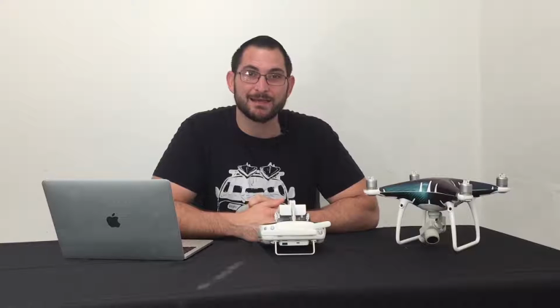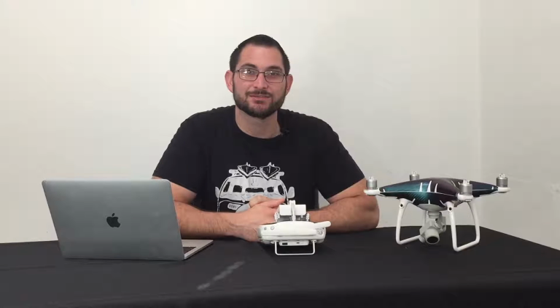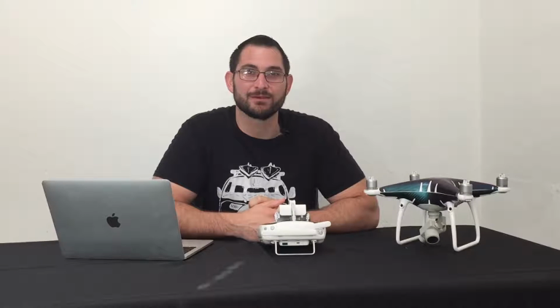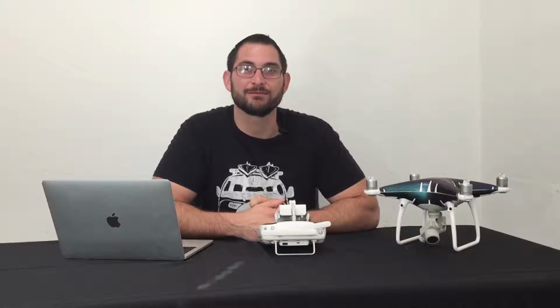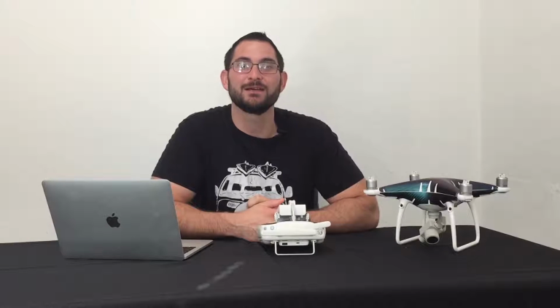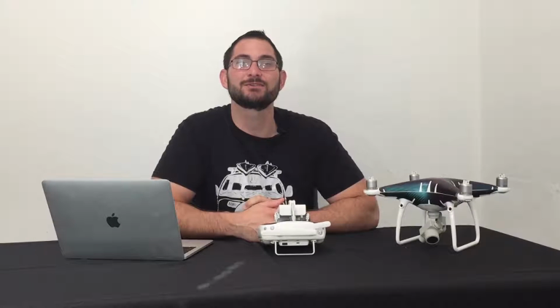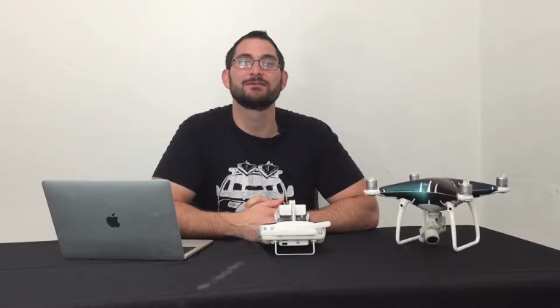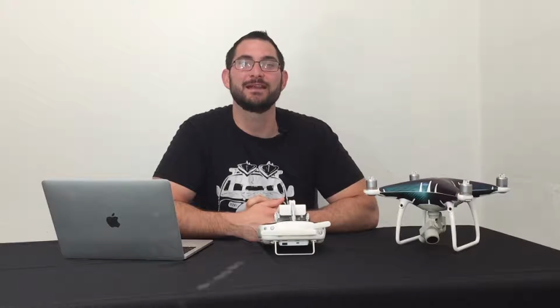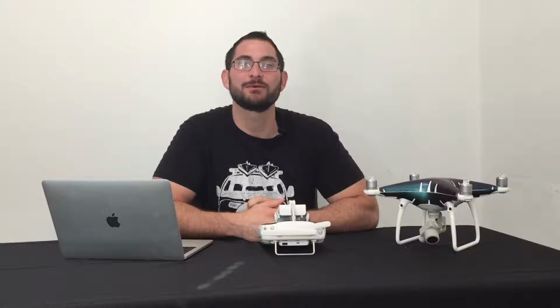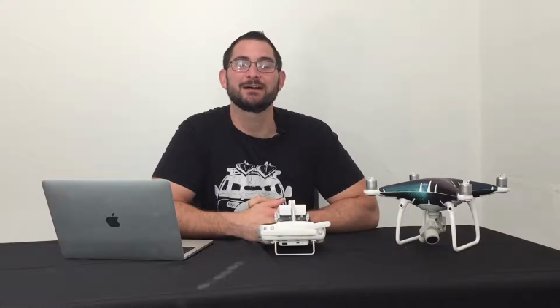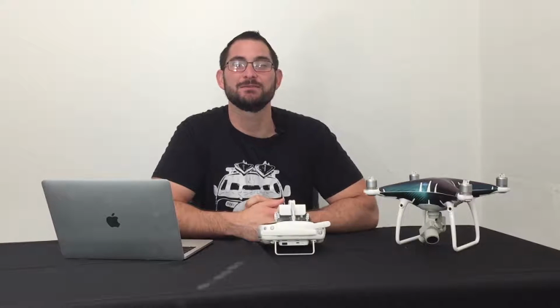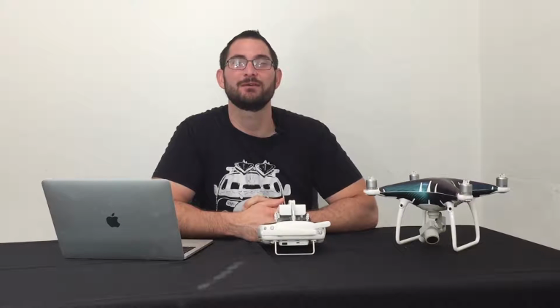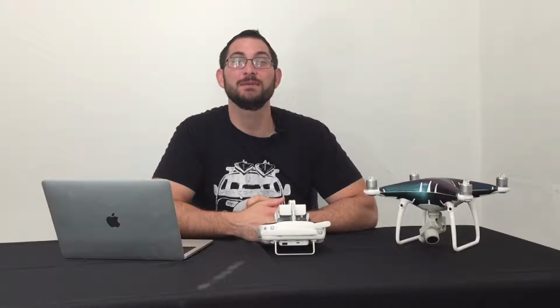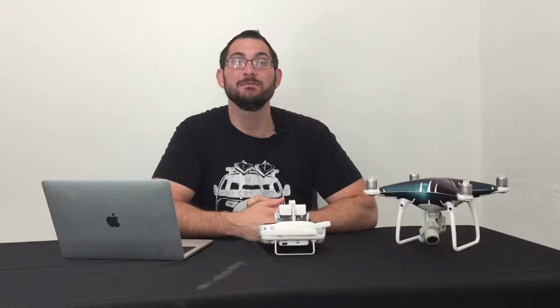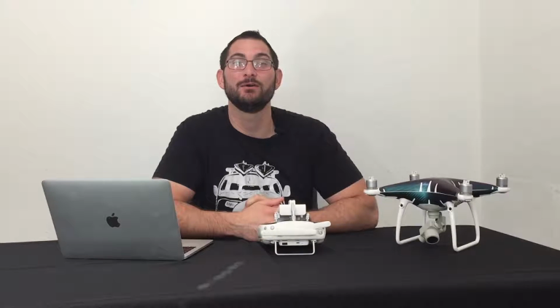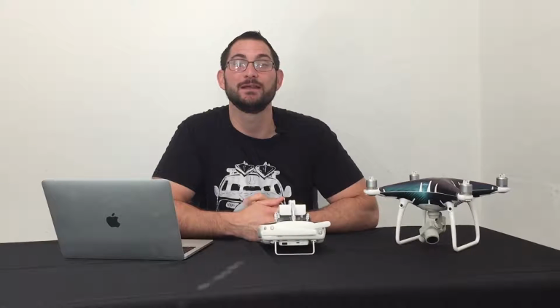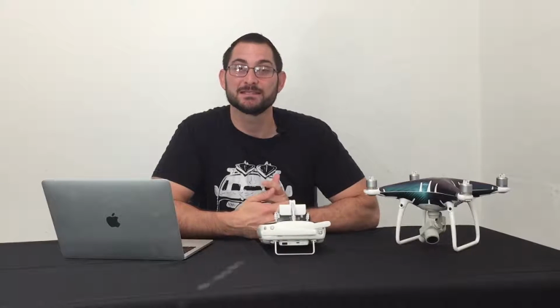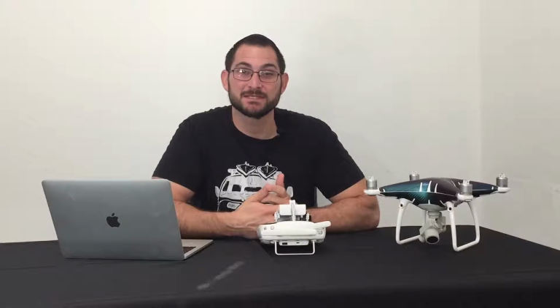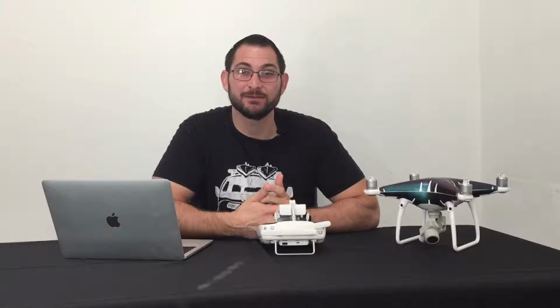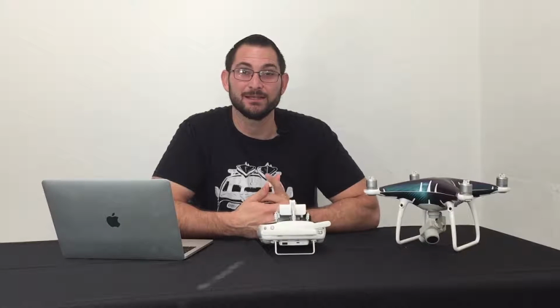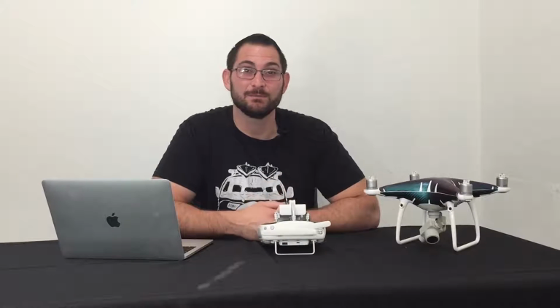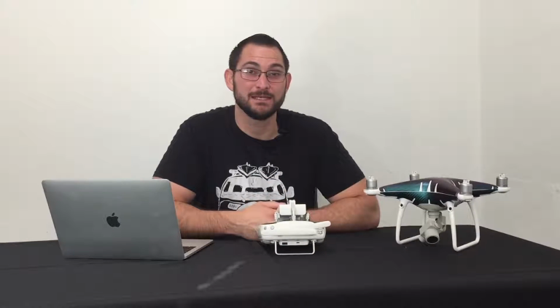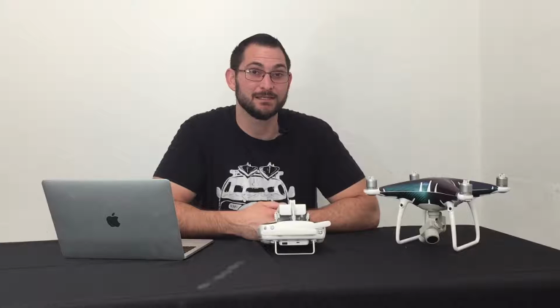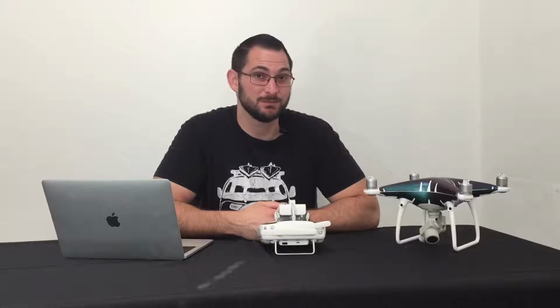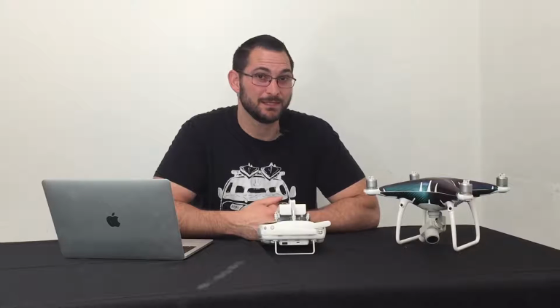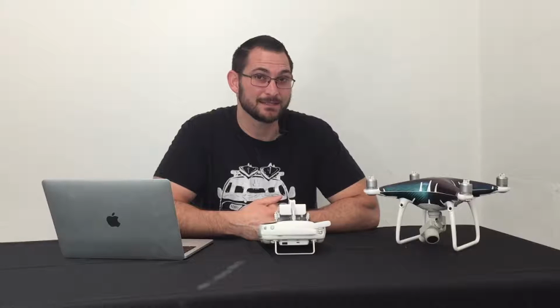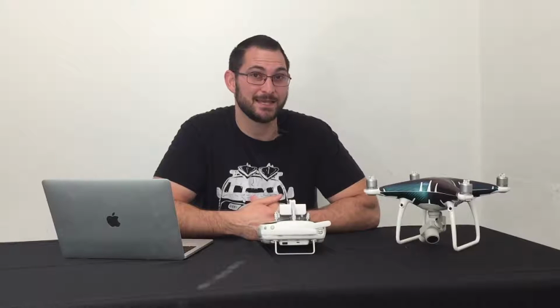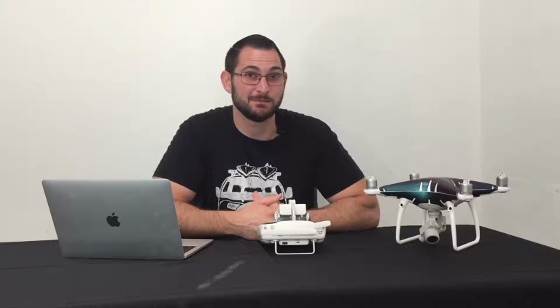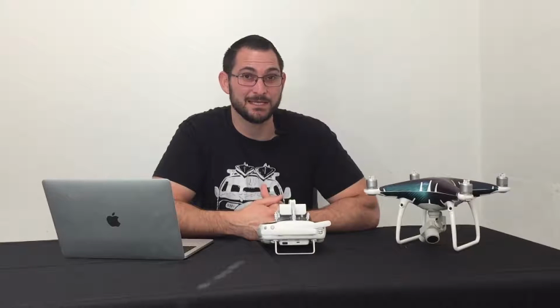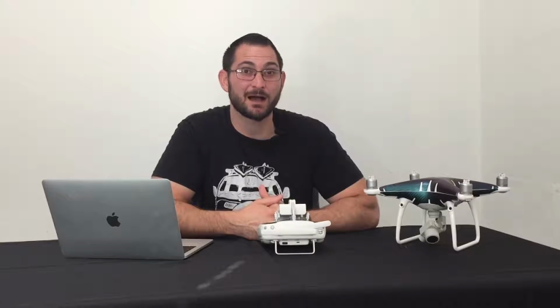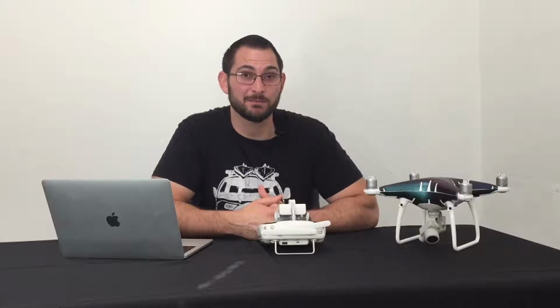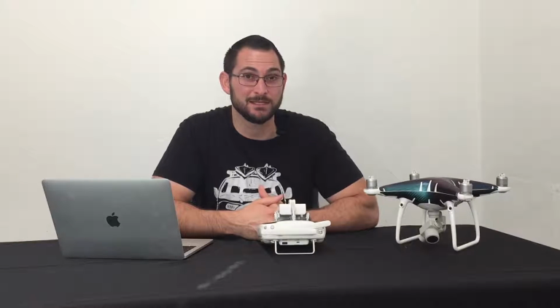Hey guys, Trevor here from Let Us Drone. Today I want to talk to you about P-Mode, specifically P-GPS and P-Opti.